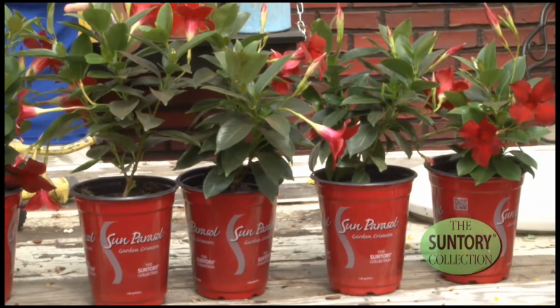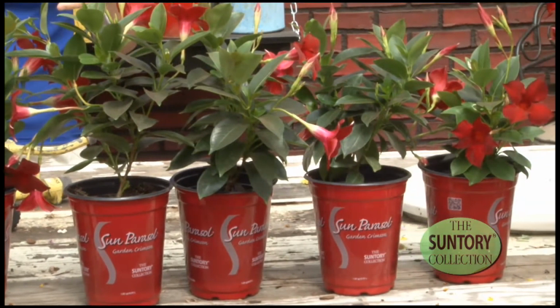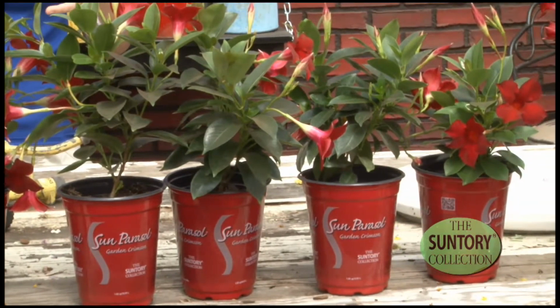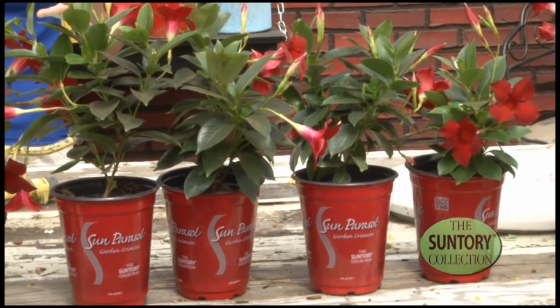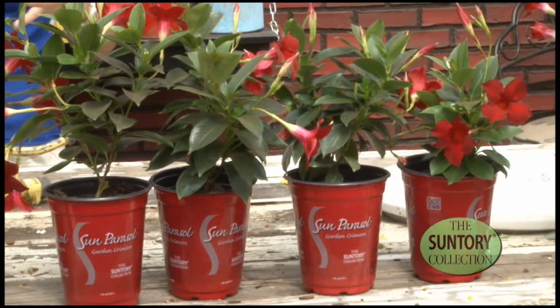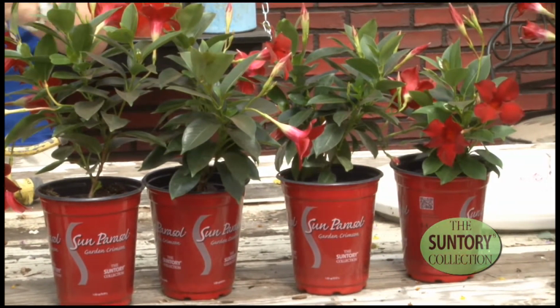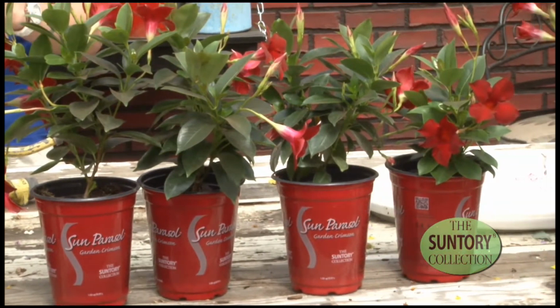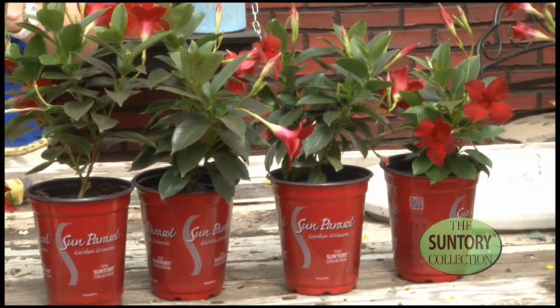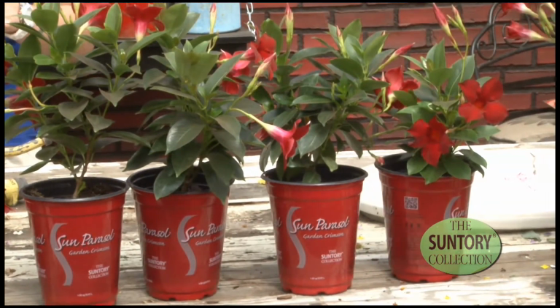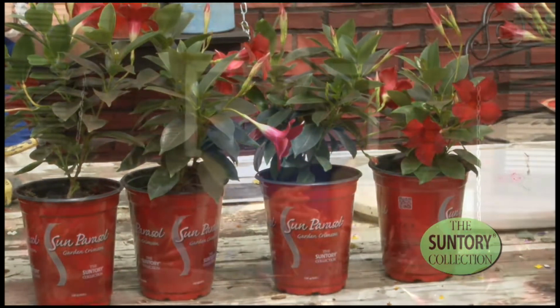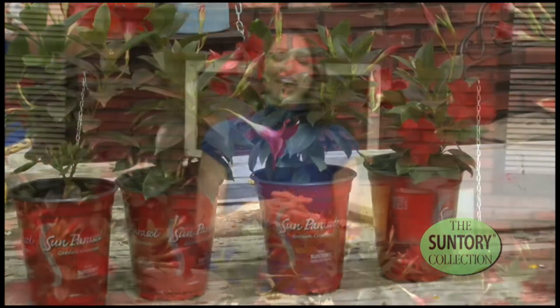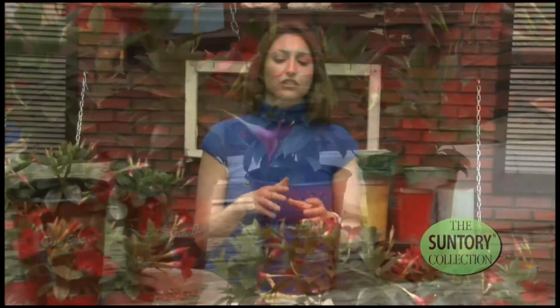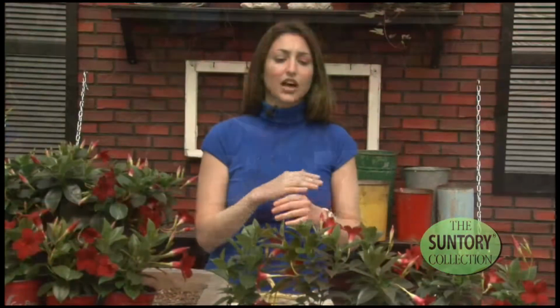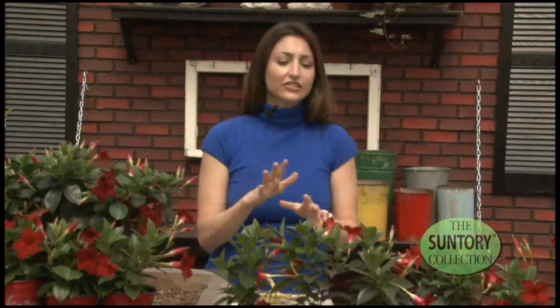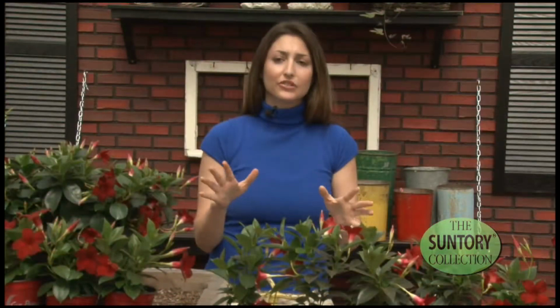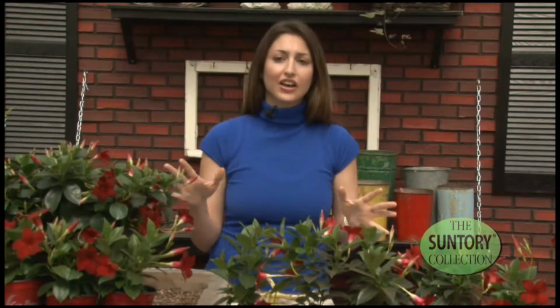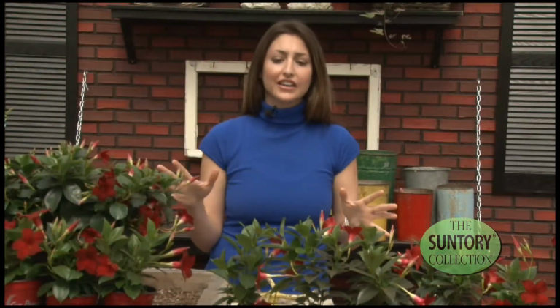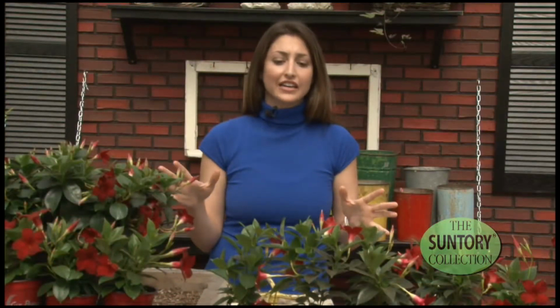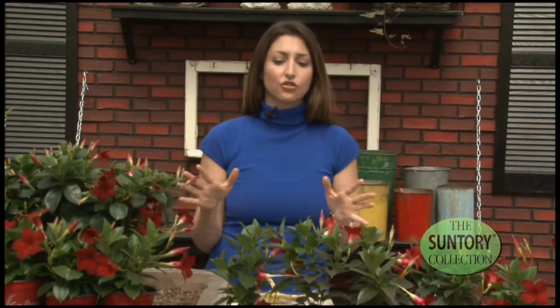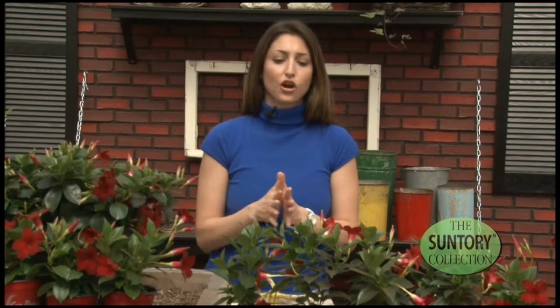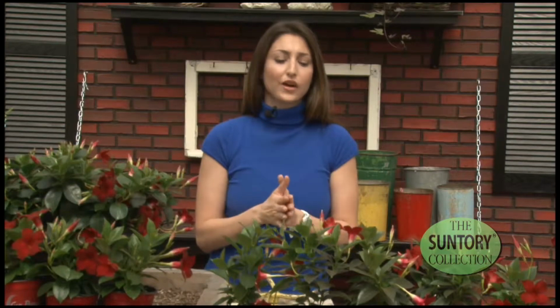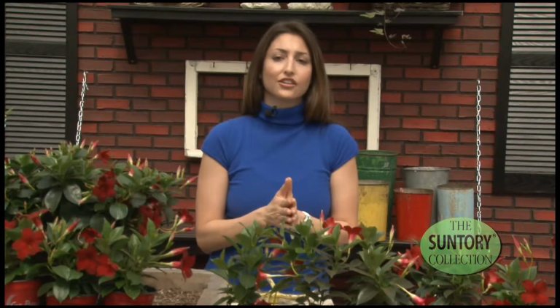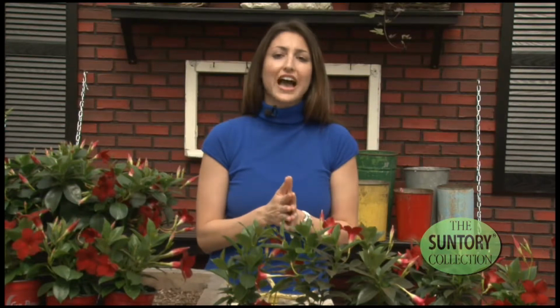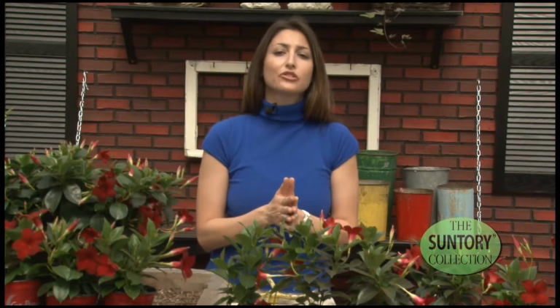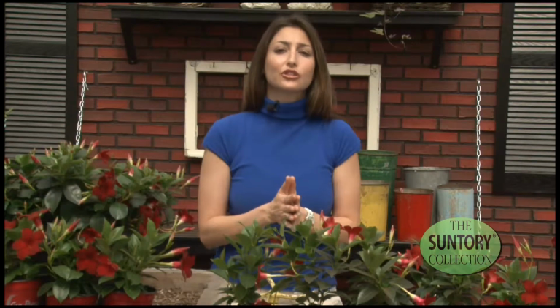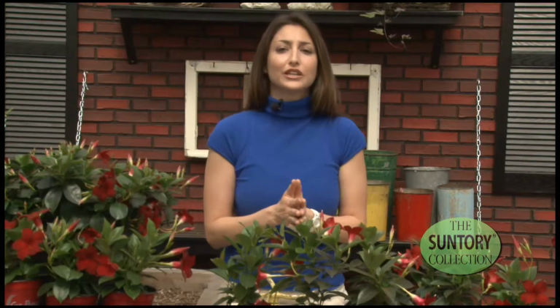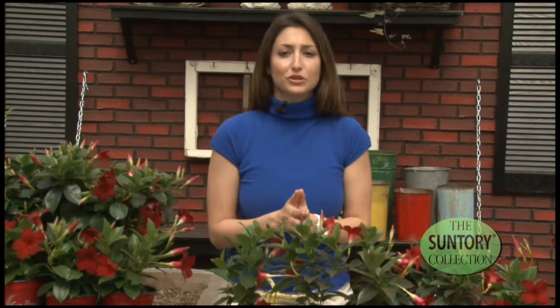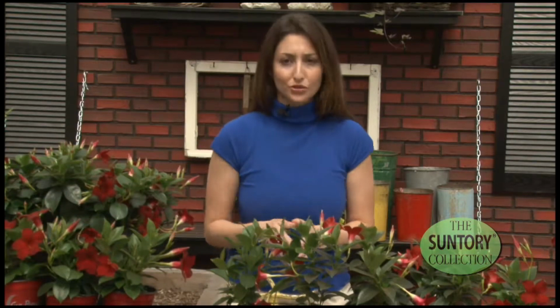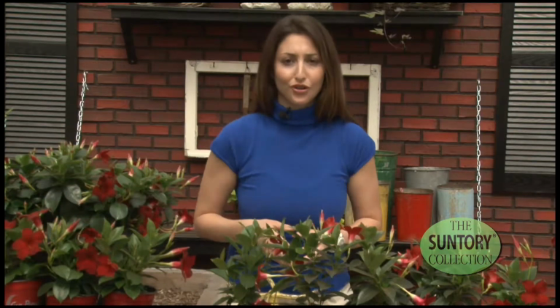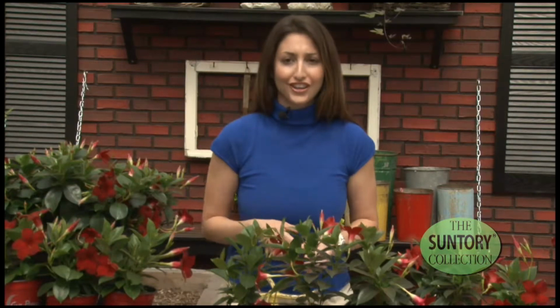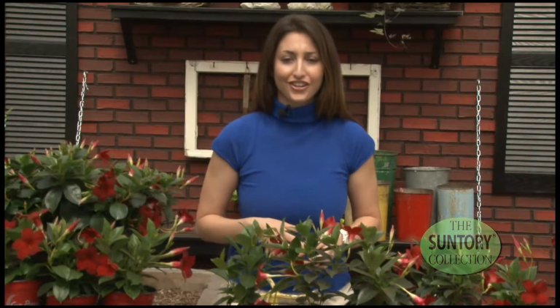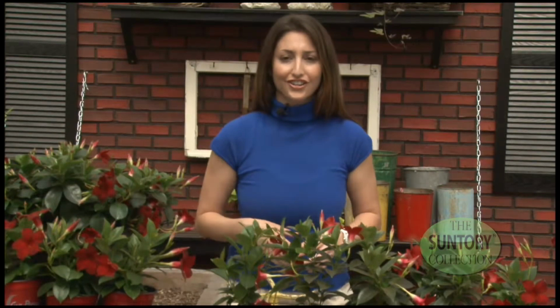You plant it in a dry area, let it have lots of sun, and it'll grow and look absolutely beautiful in your garden.